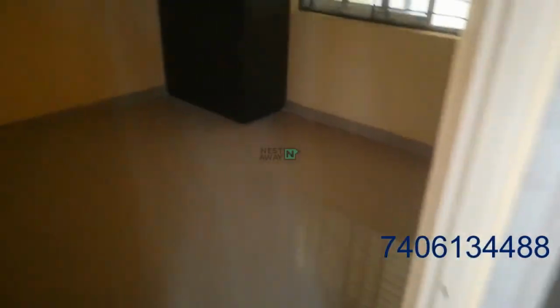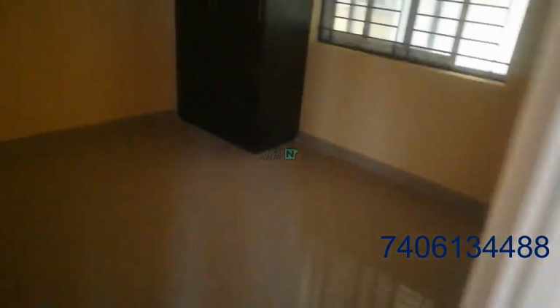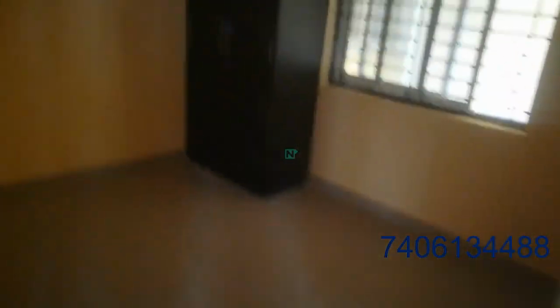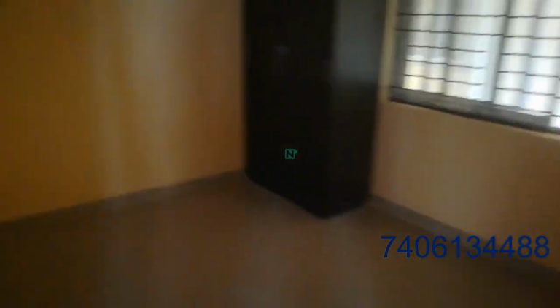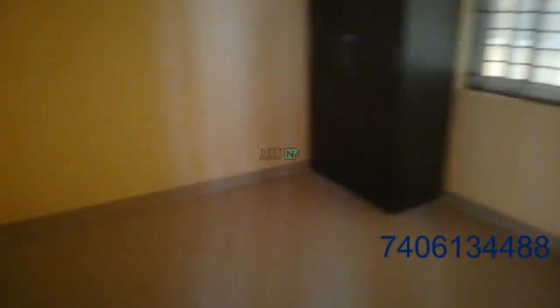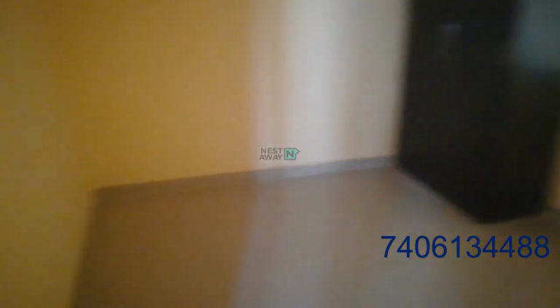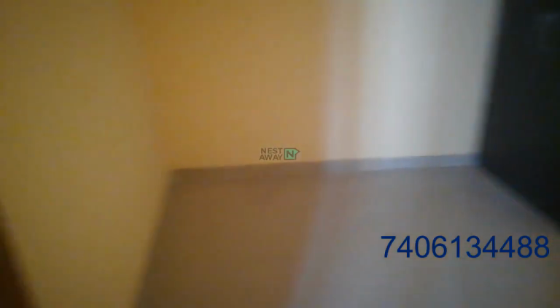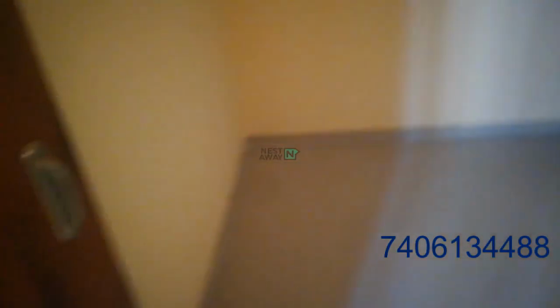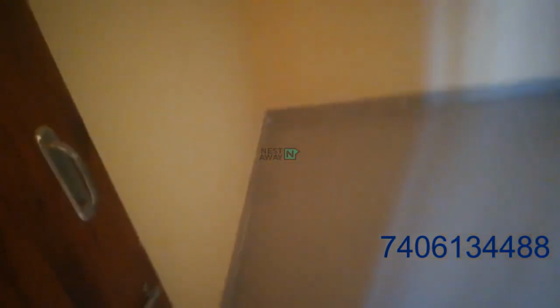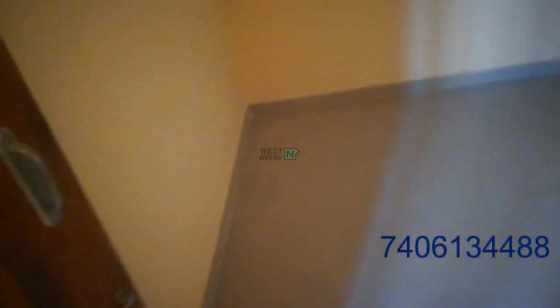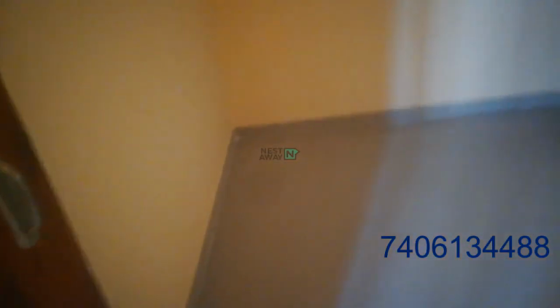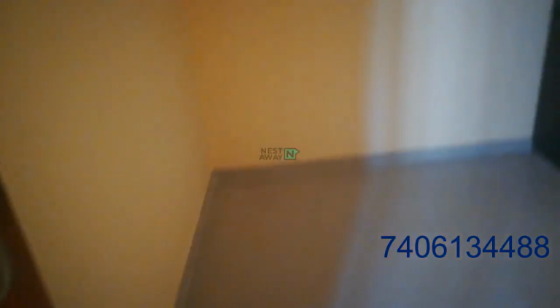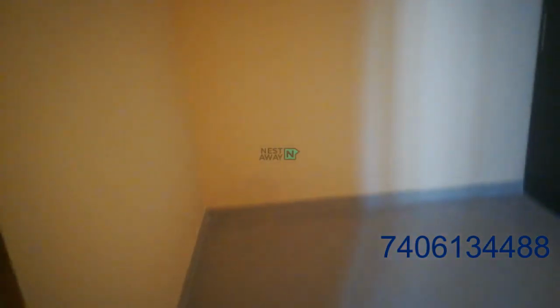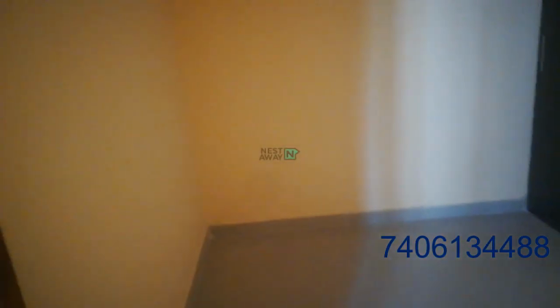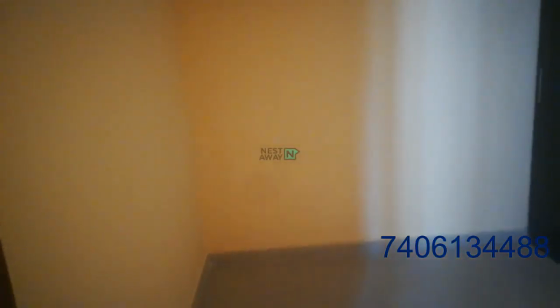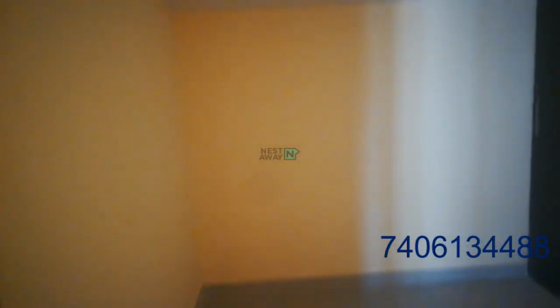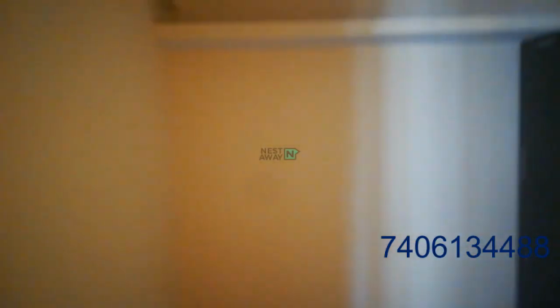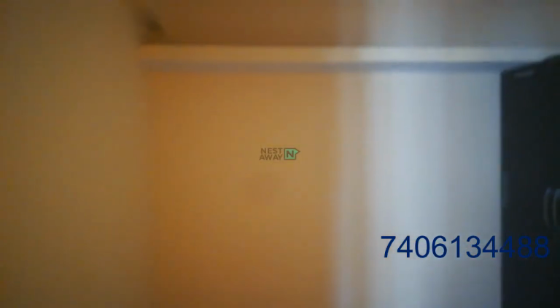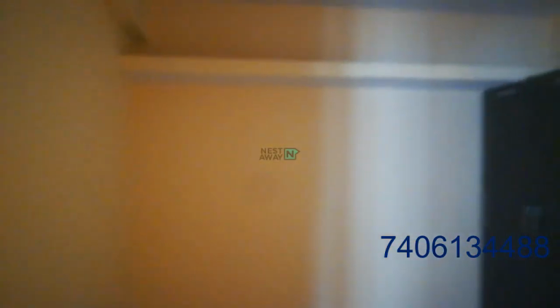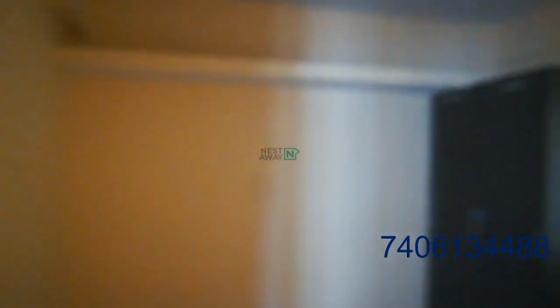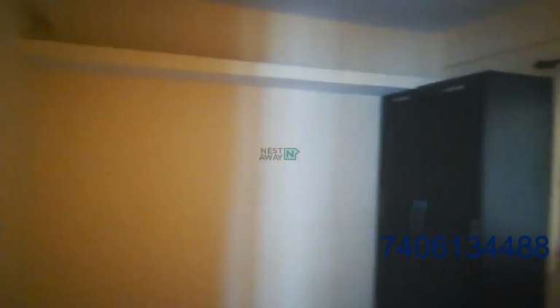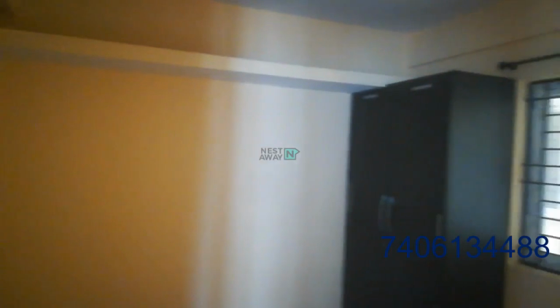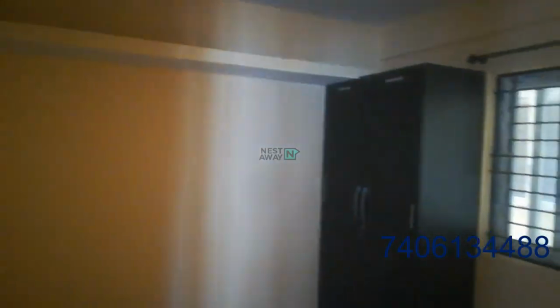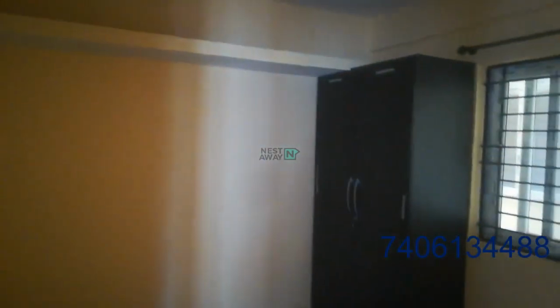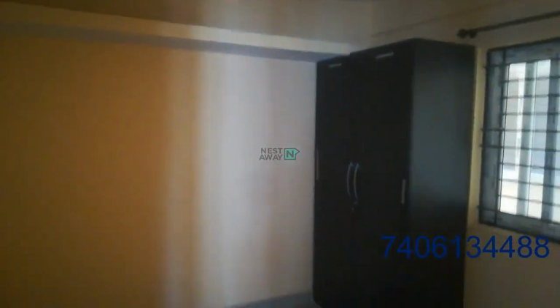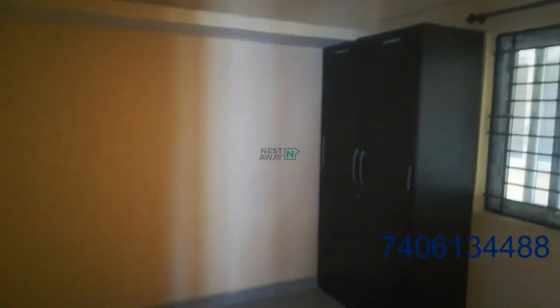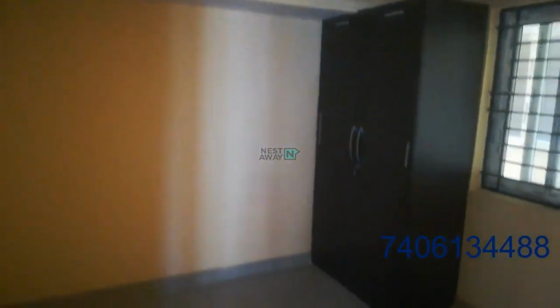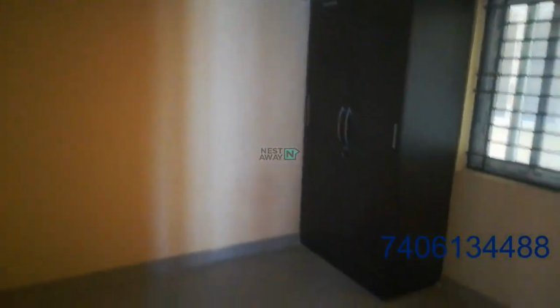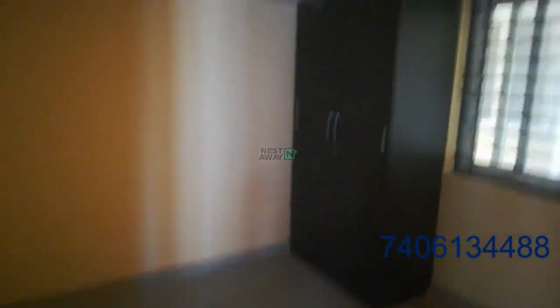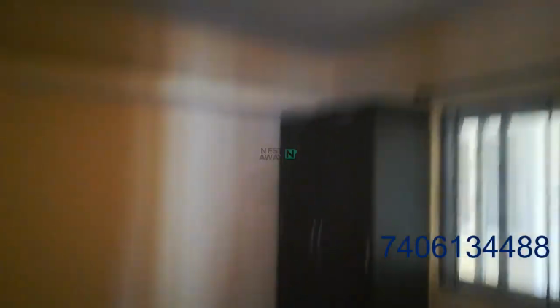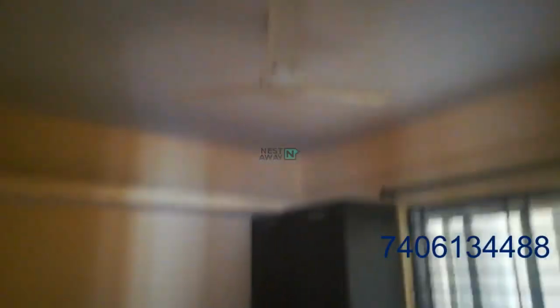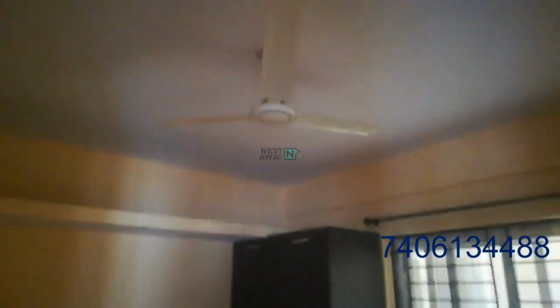This is the bedroom. One cupboard is there. Fan is there.